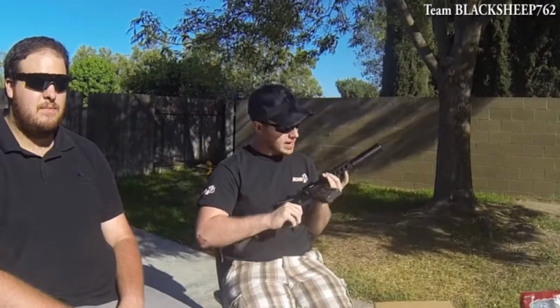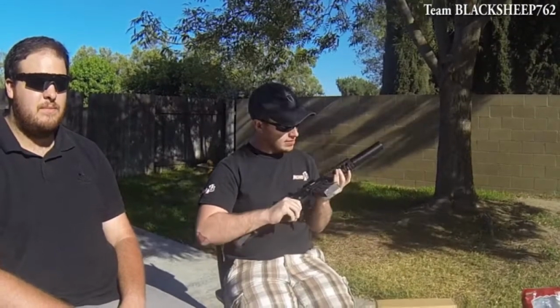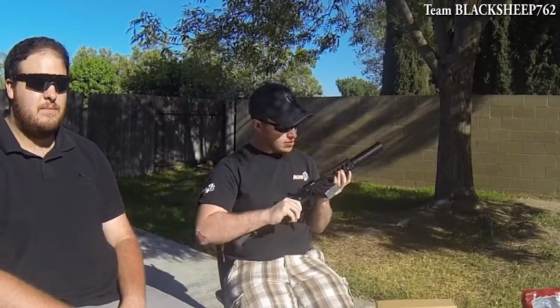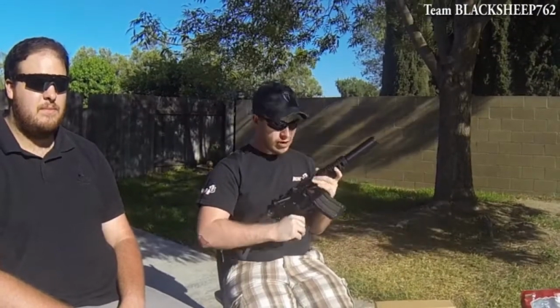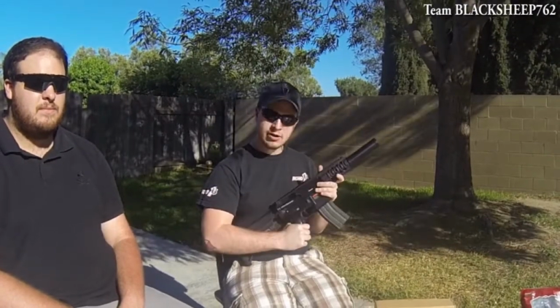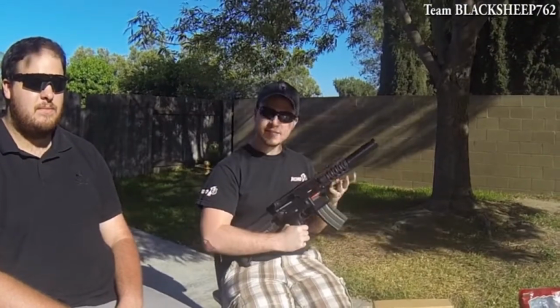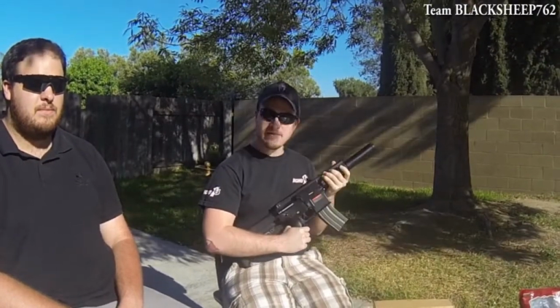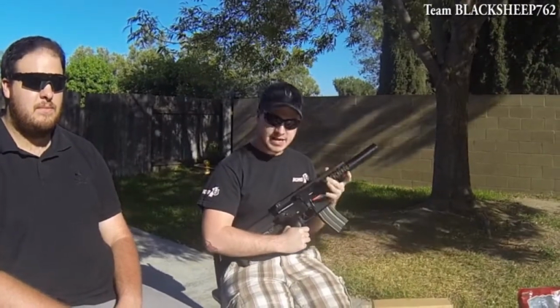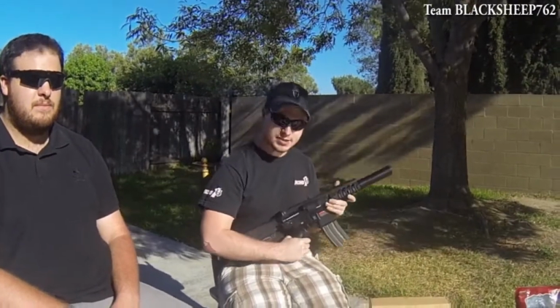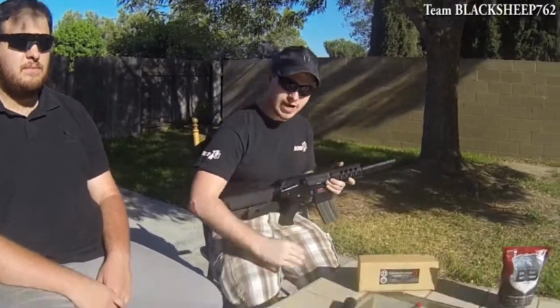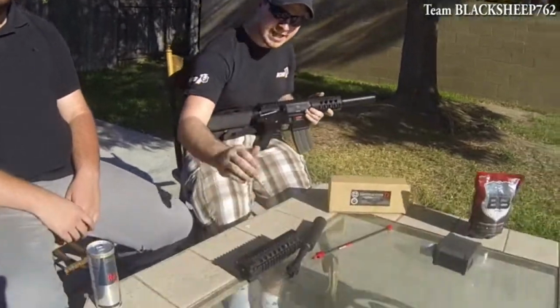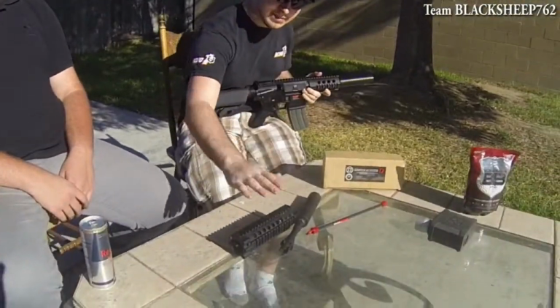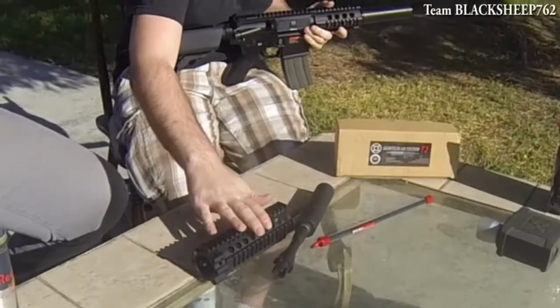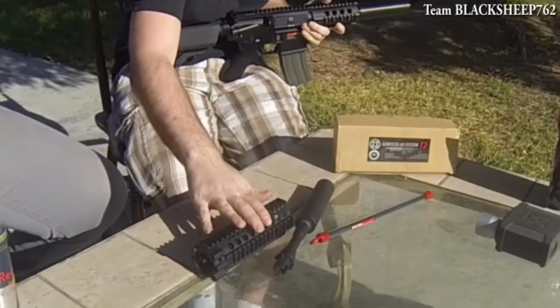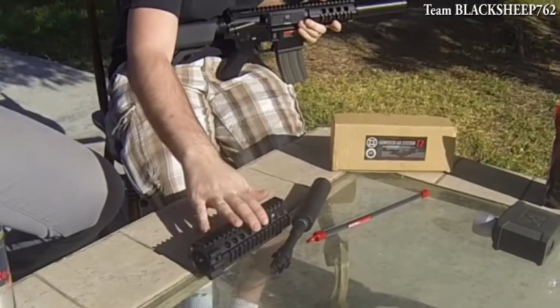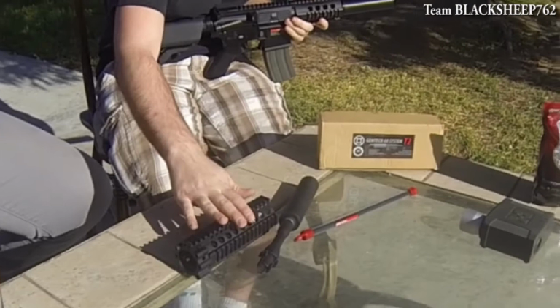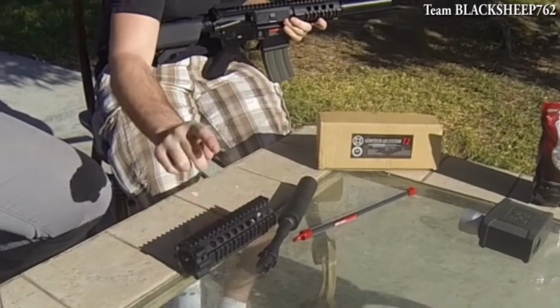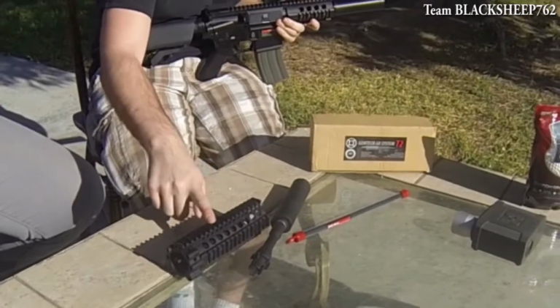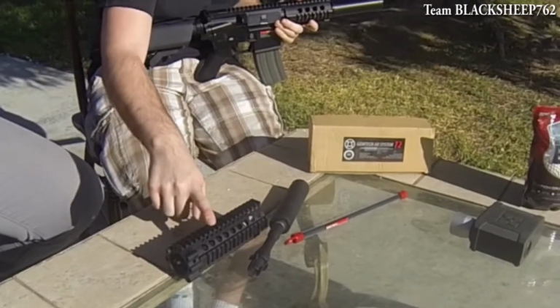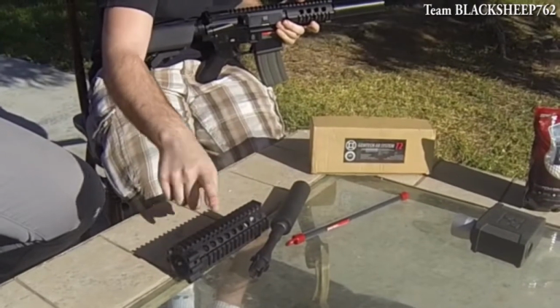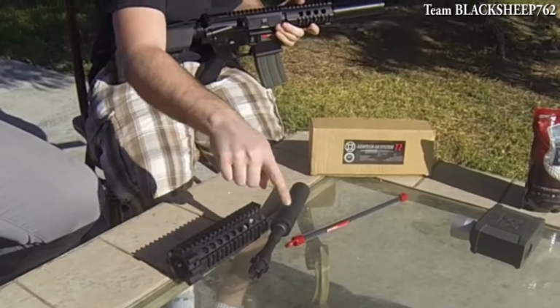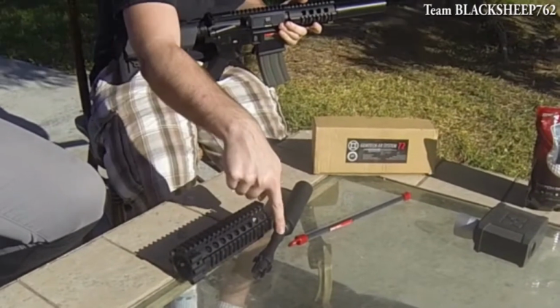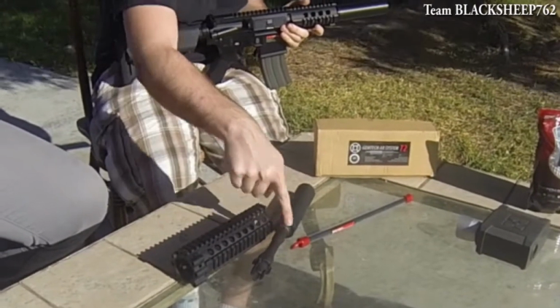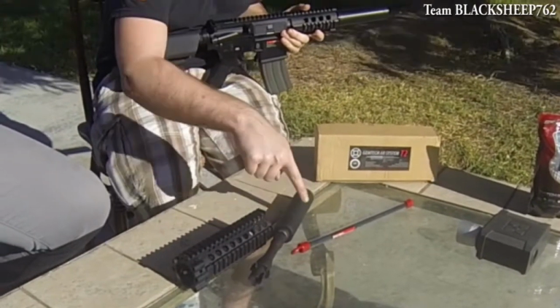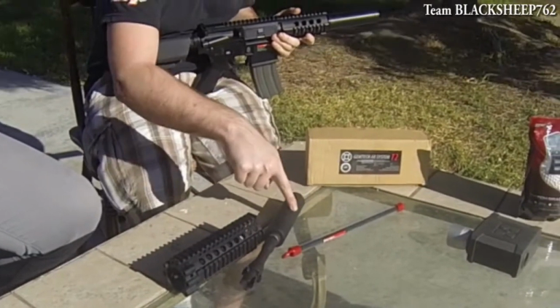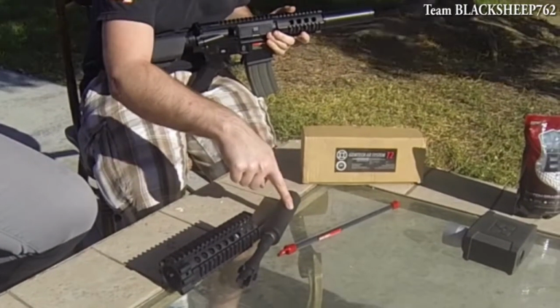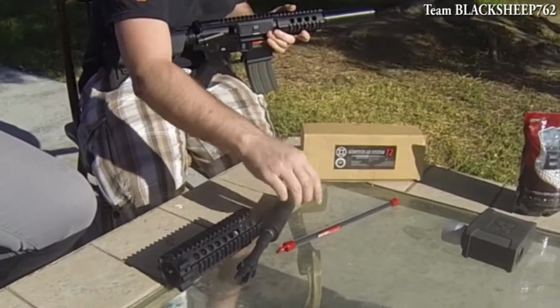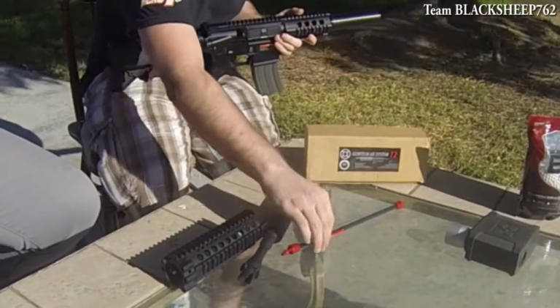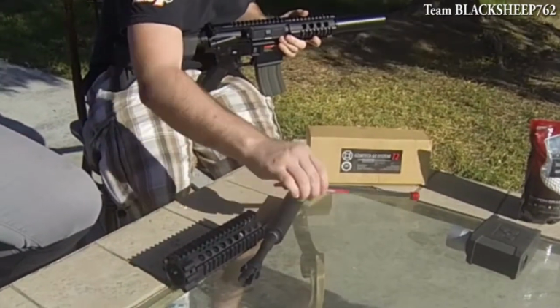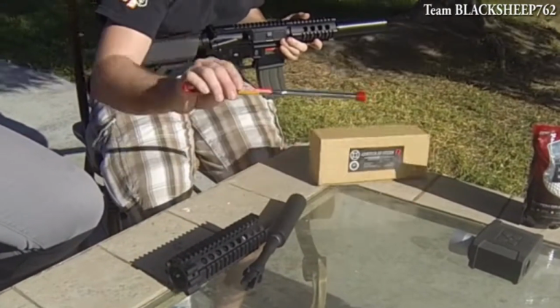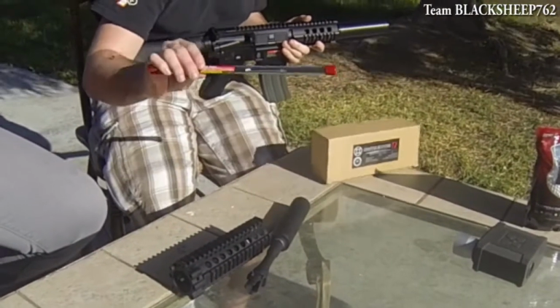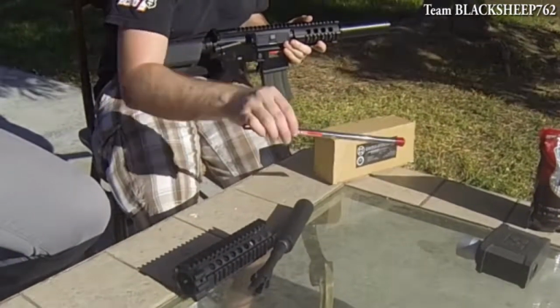But we're going to make some modifications to it. We got the Madbull Jimtech rail, the outer barrel, the suppressor, and this Madbull inner barrel.